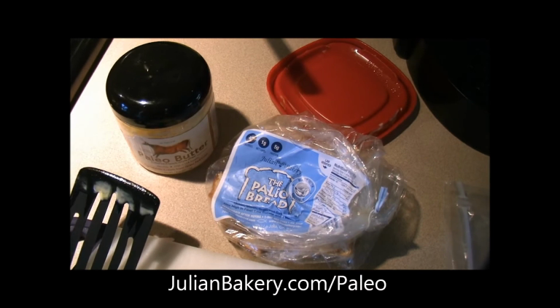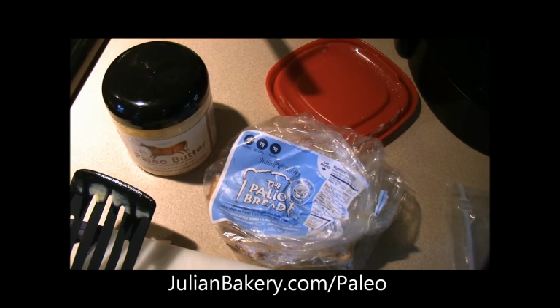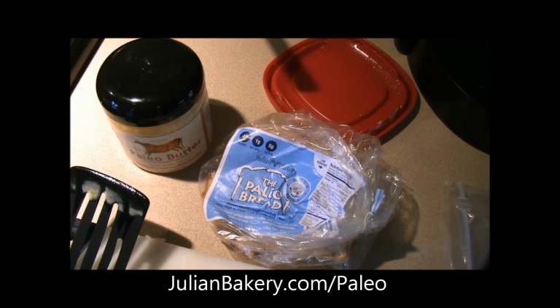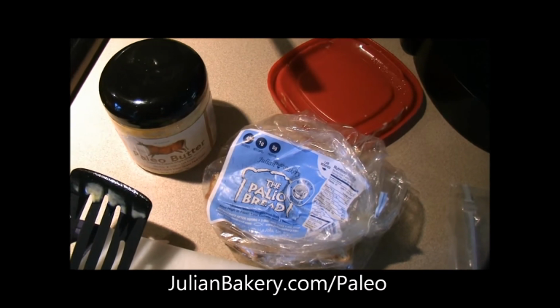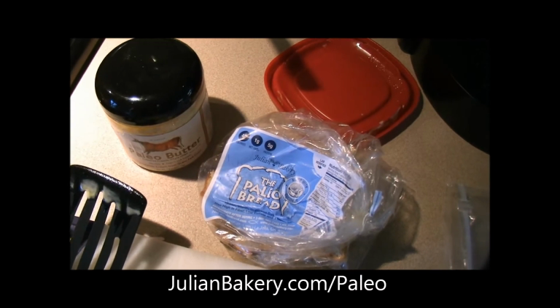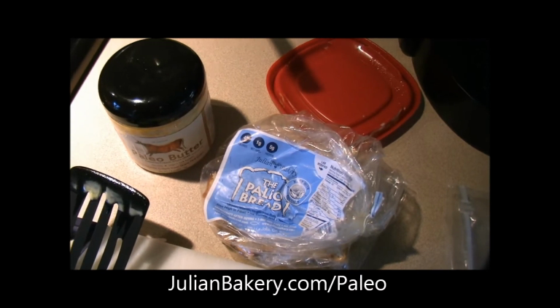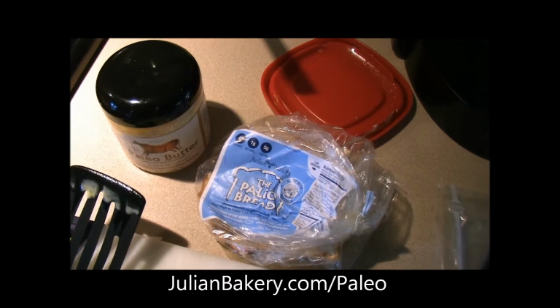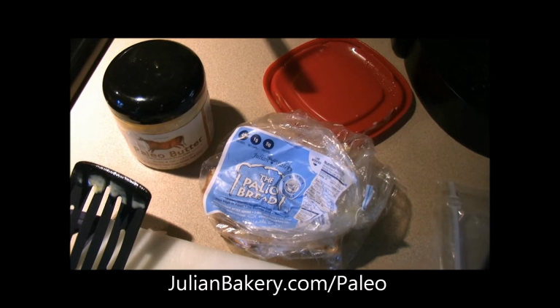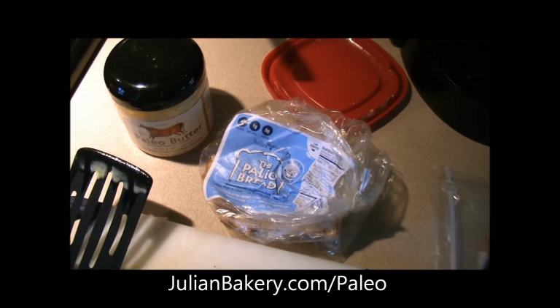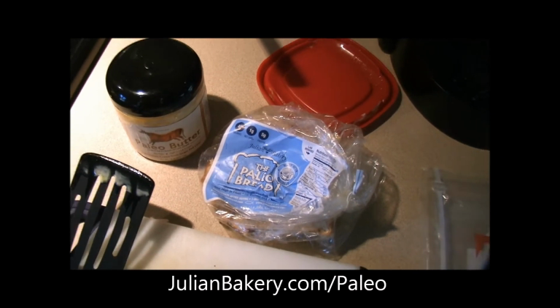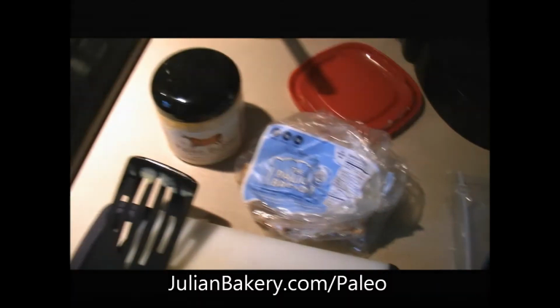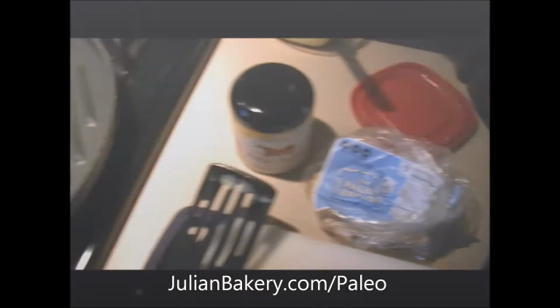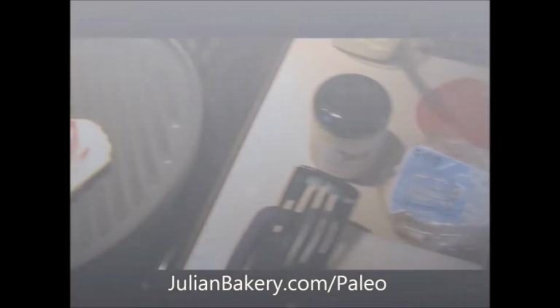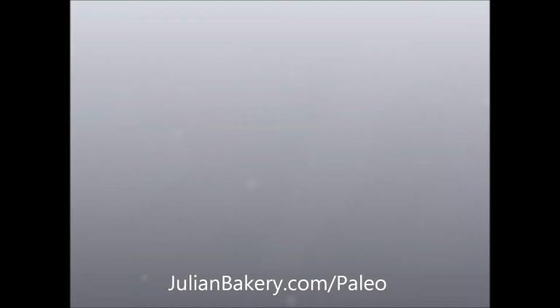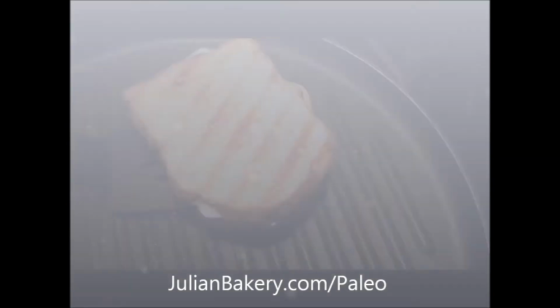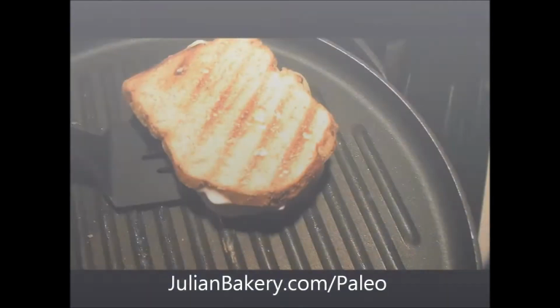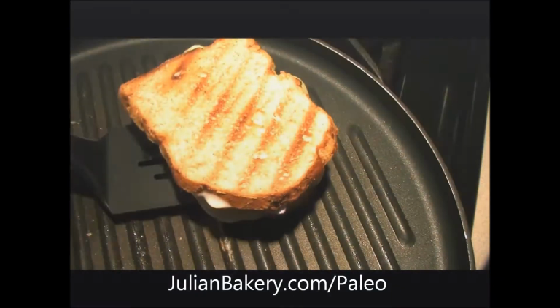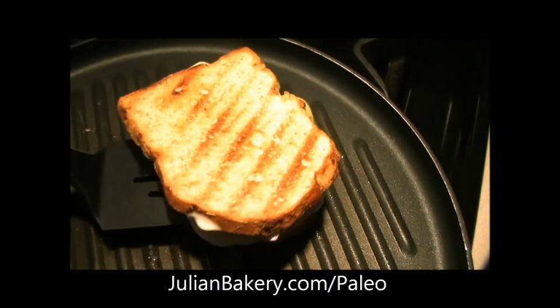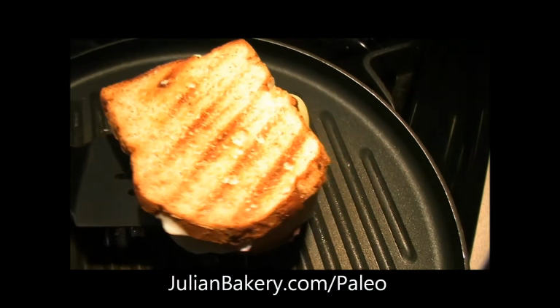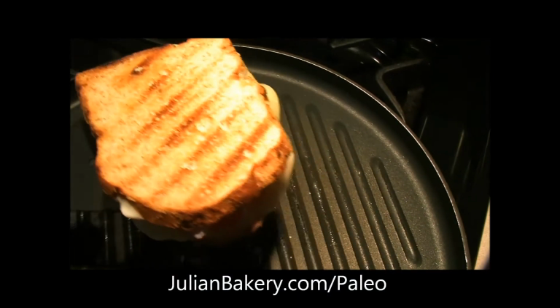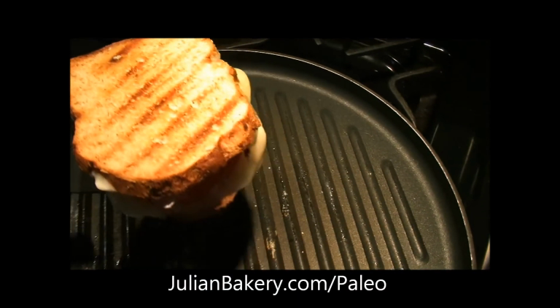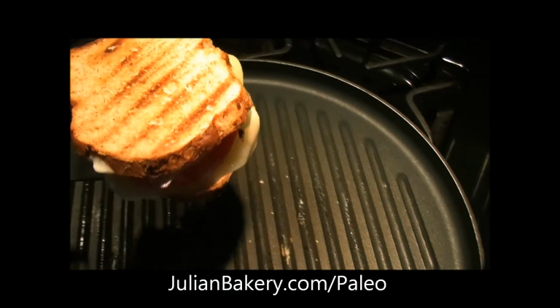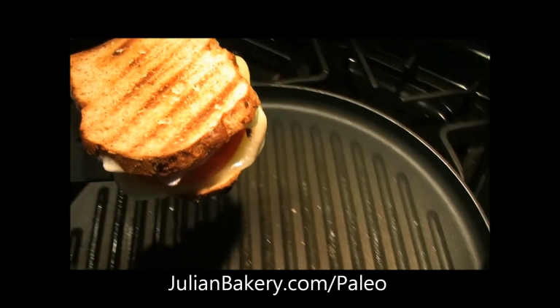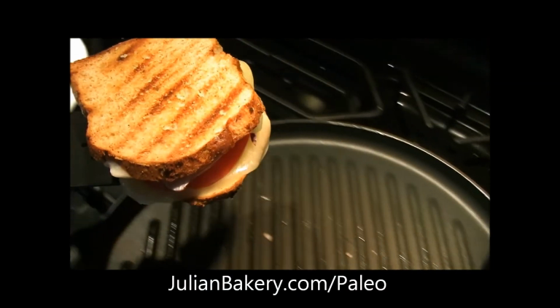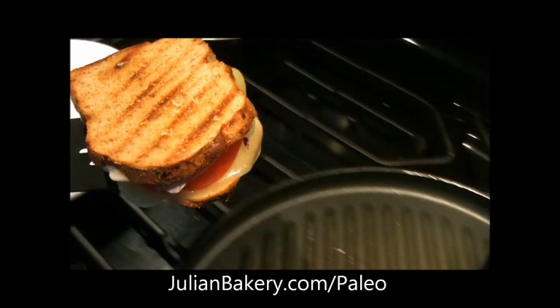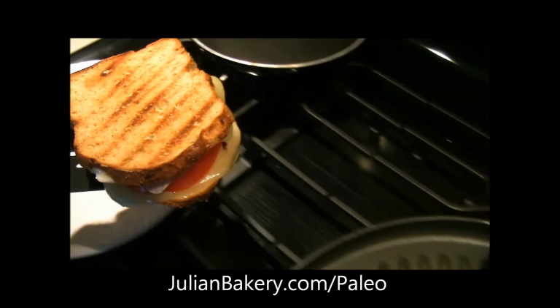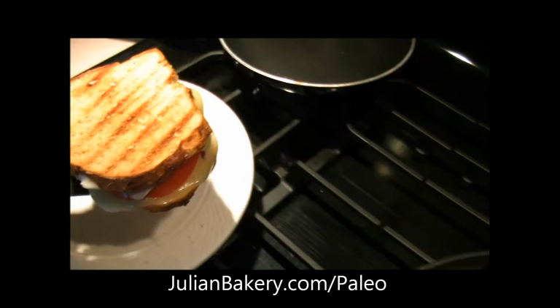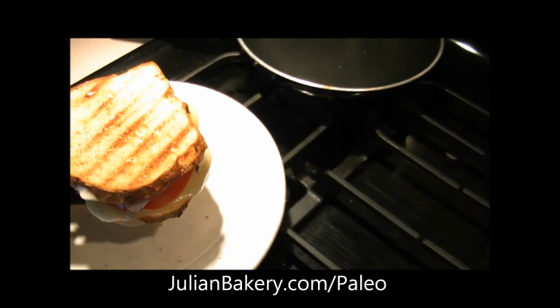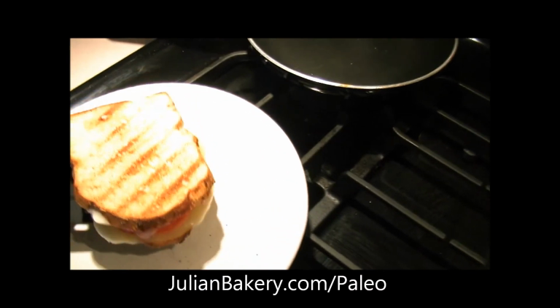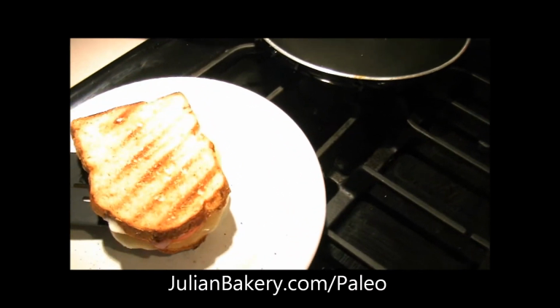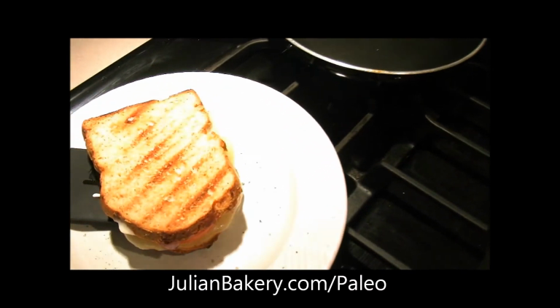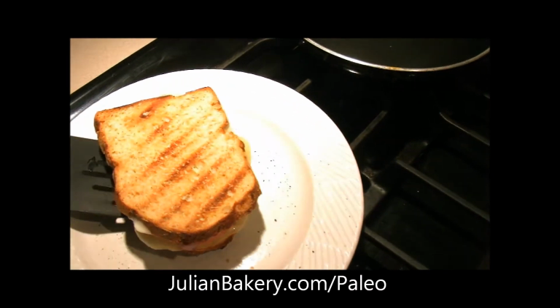The coconut paleo bread — all those can be had through julianbakery.com paleo. Okay, so it's all set and we're going to plate it.